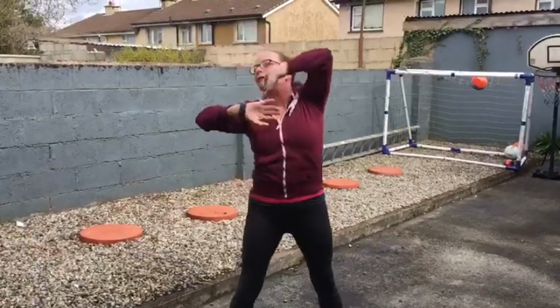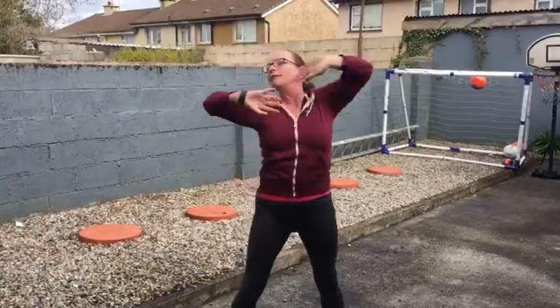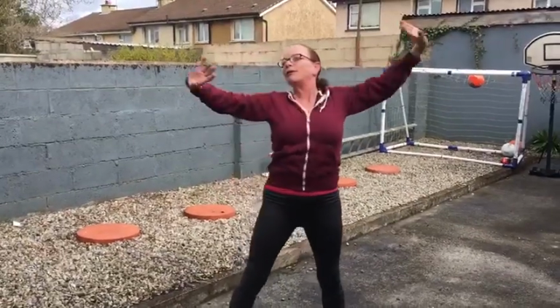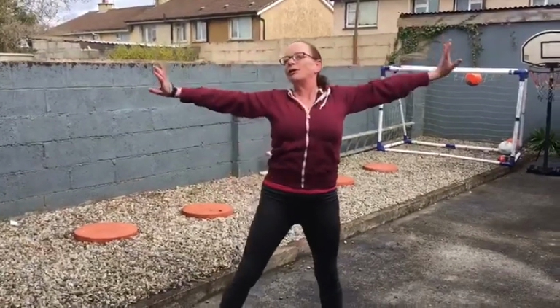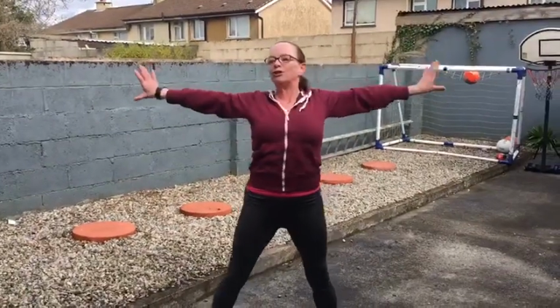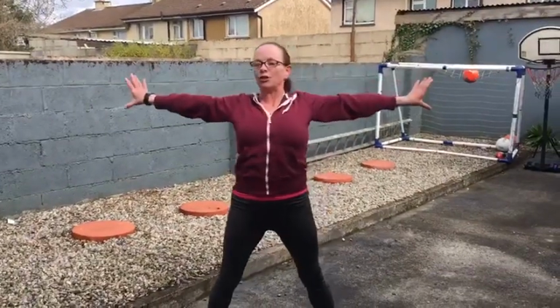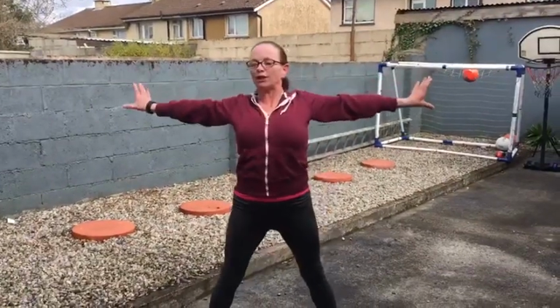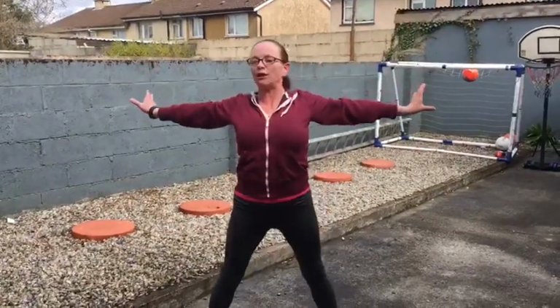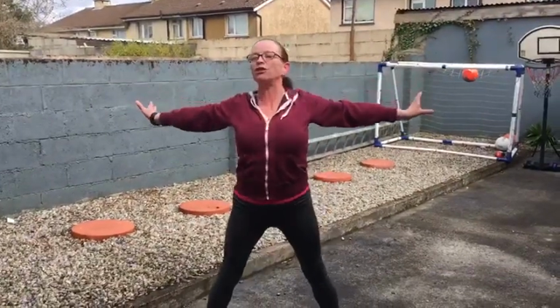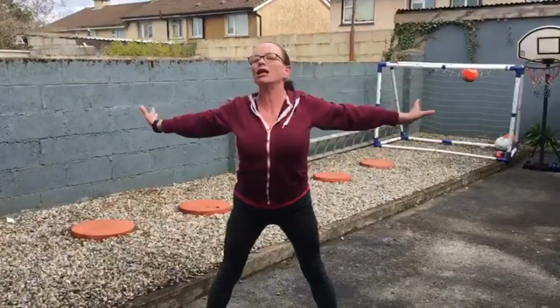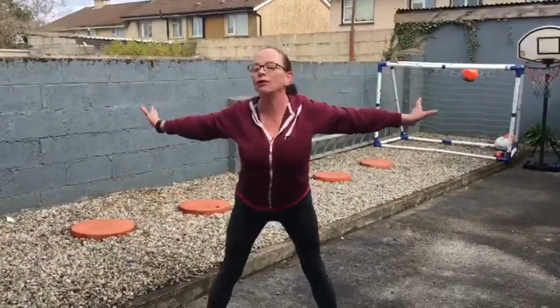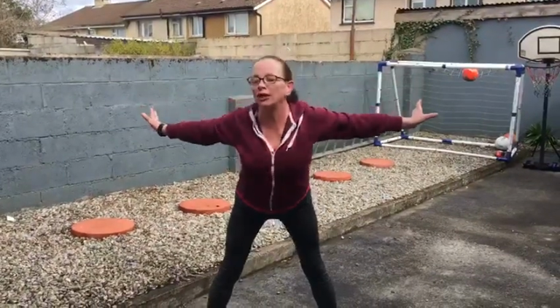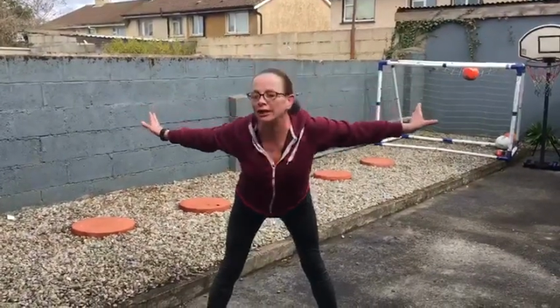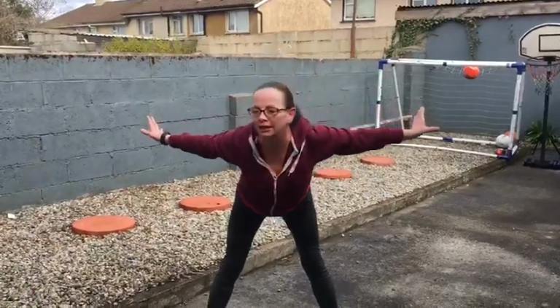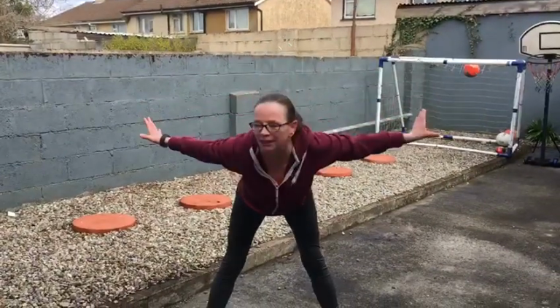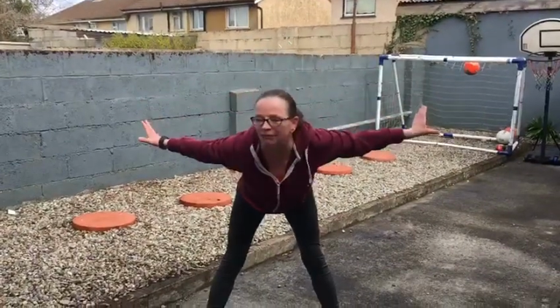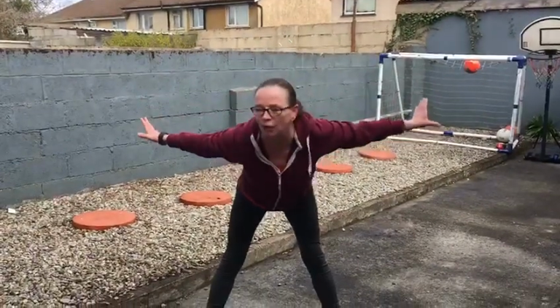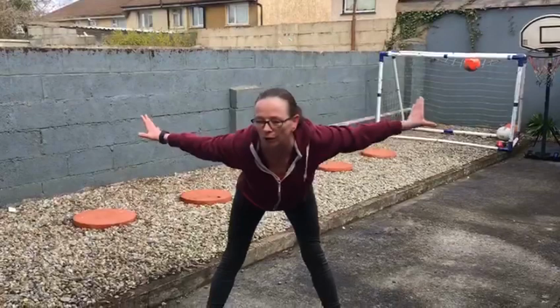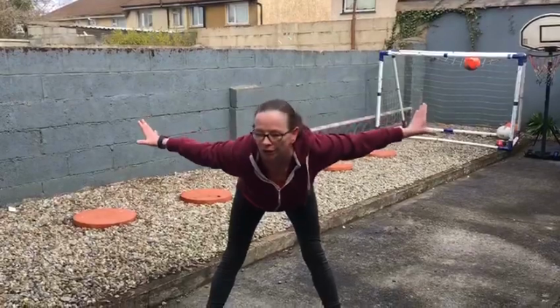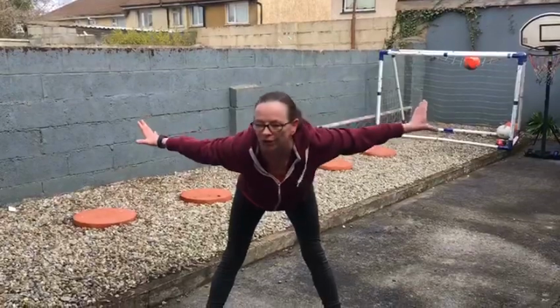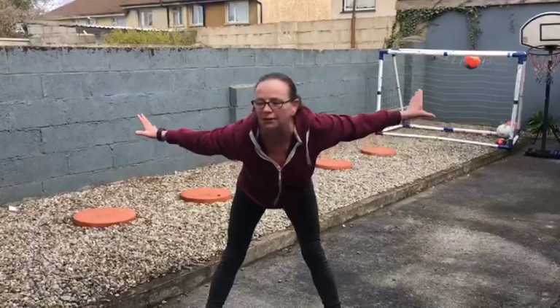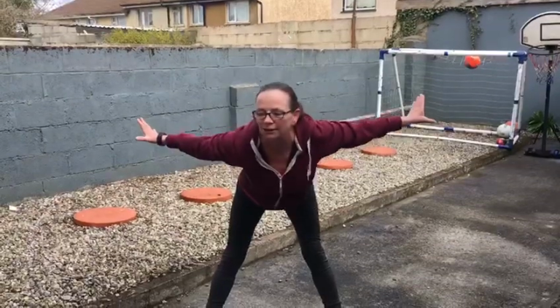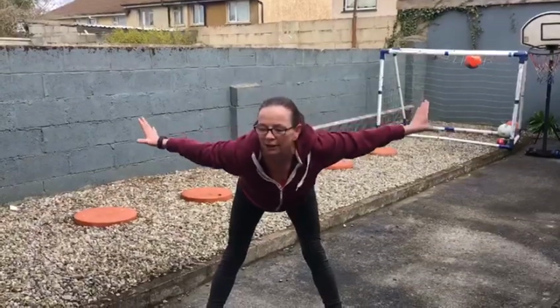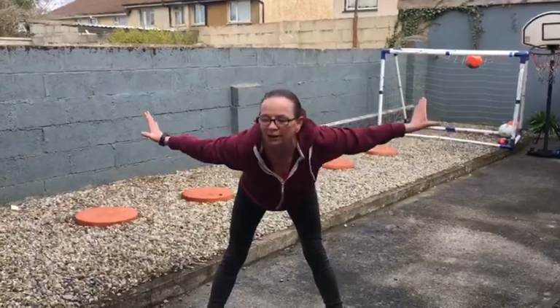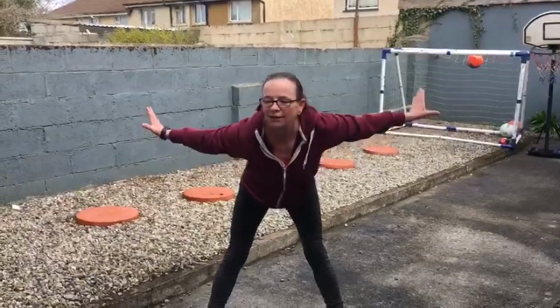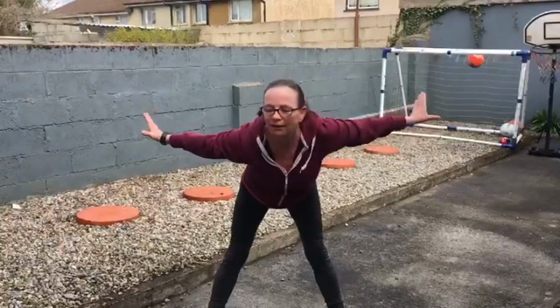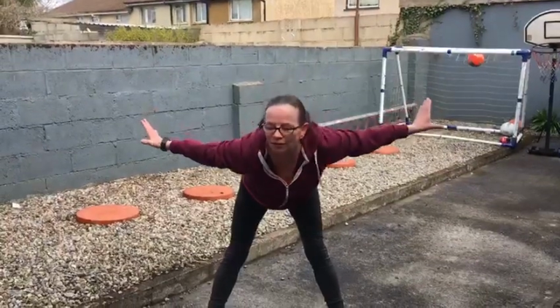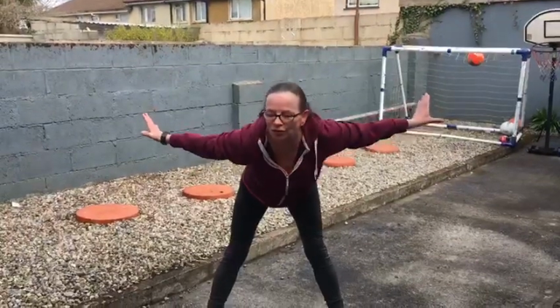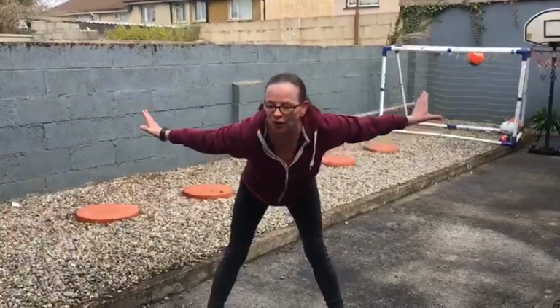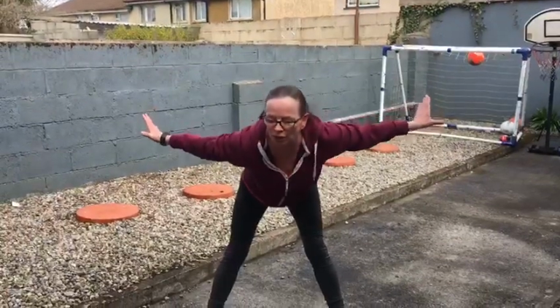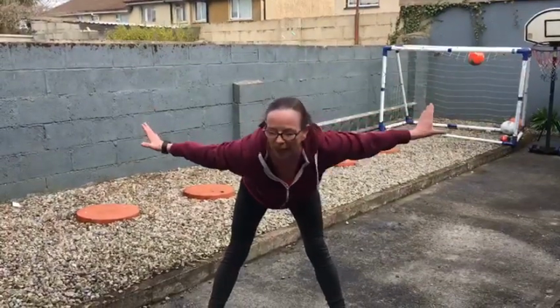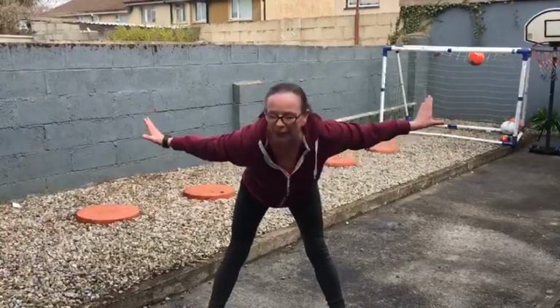We're going to stretch out and we're going to lean forward. Stretch your back.